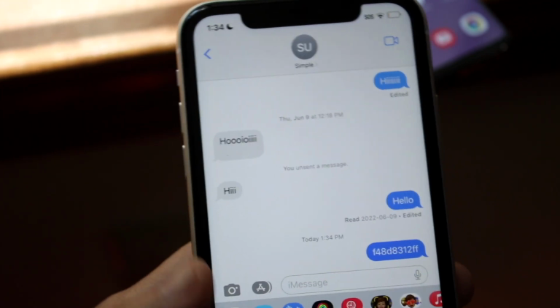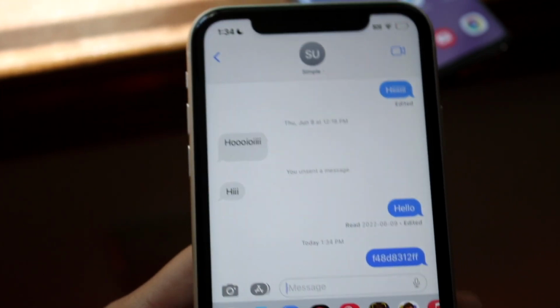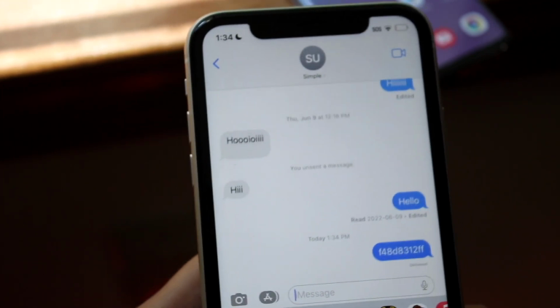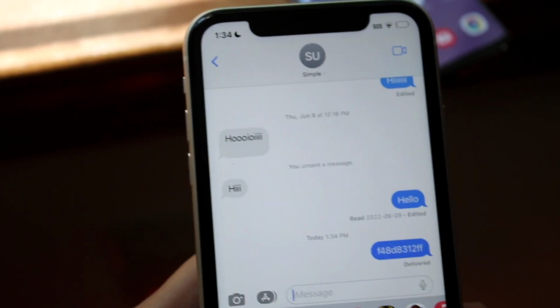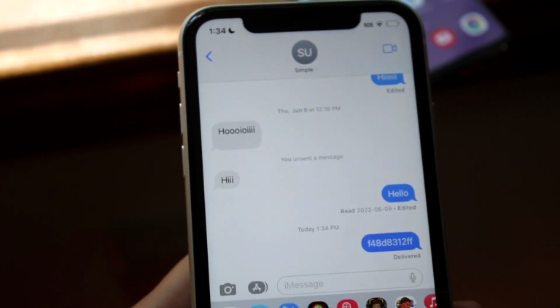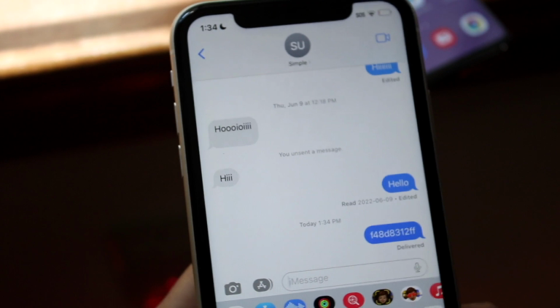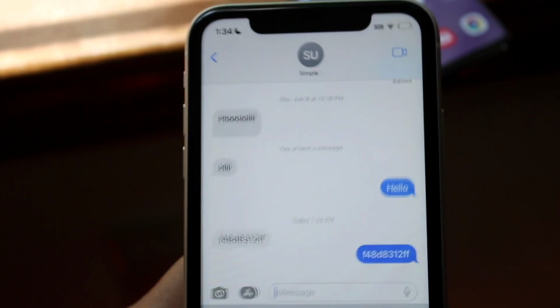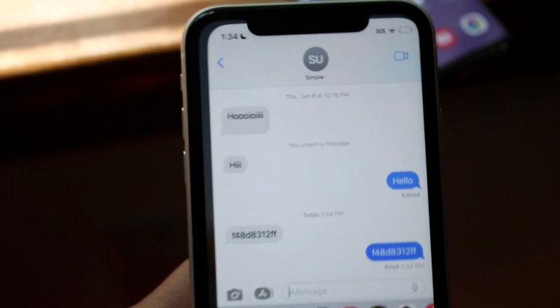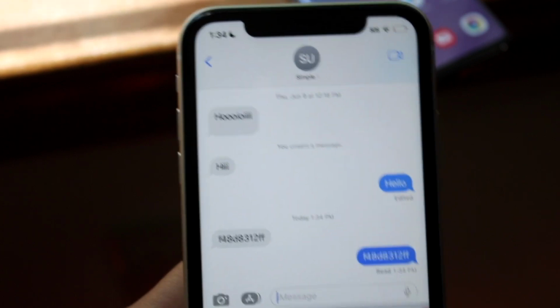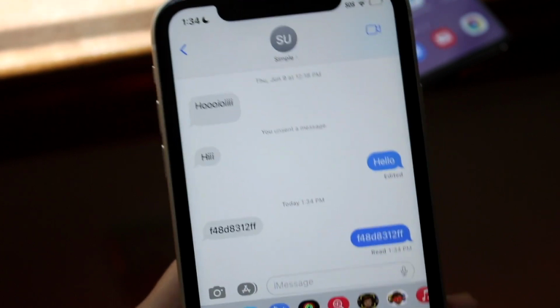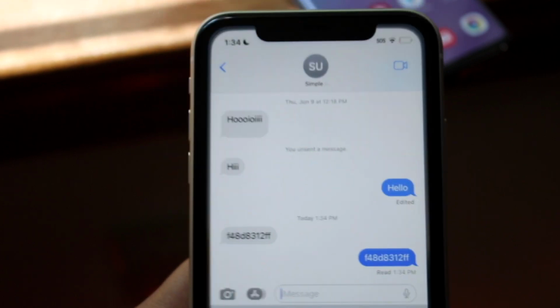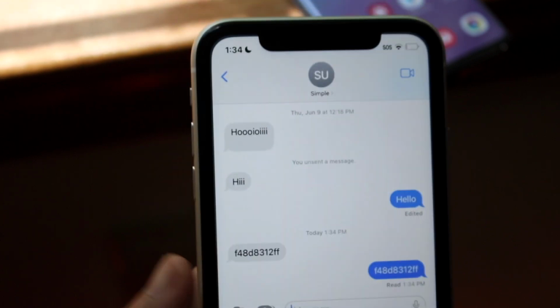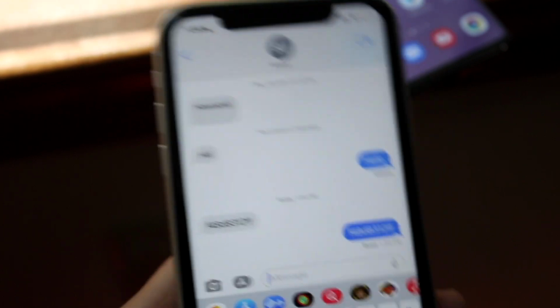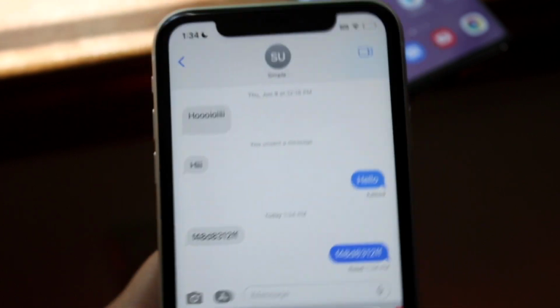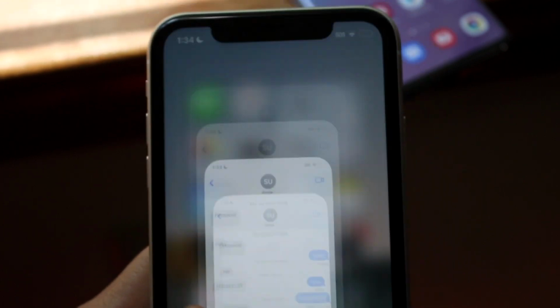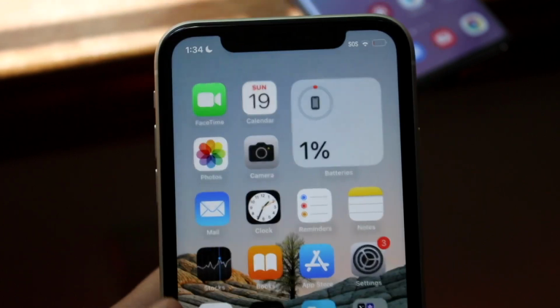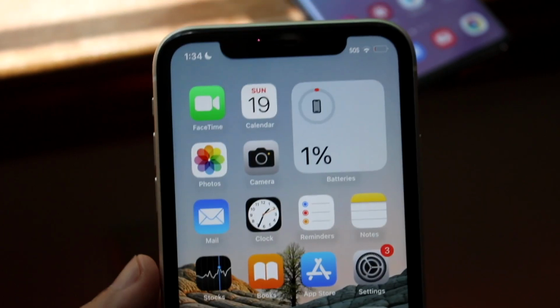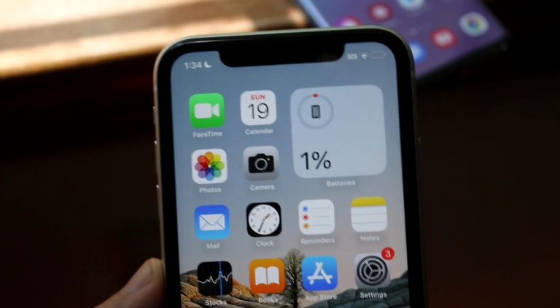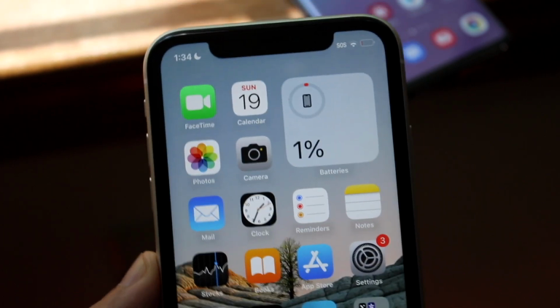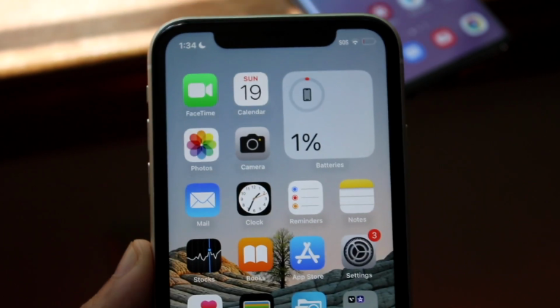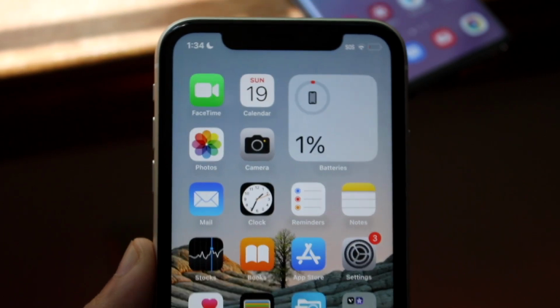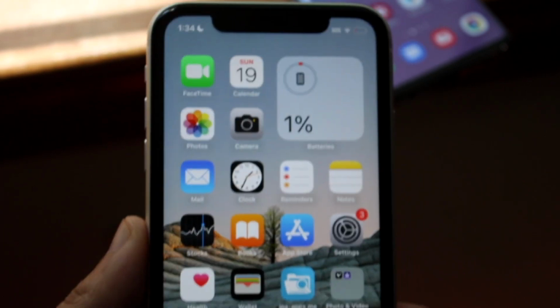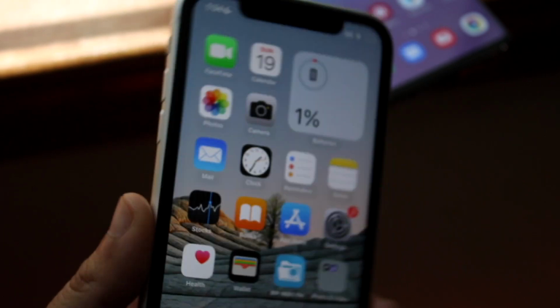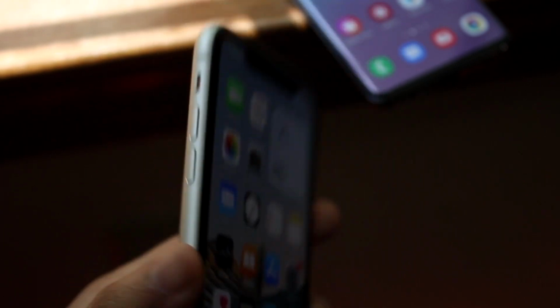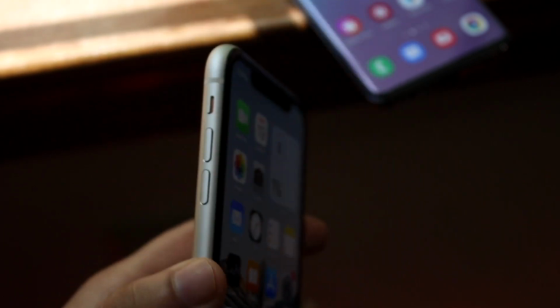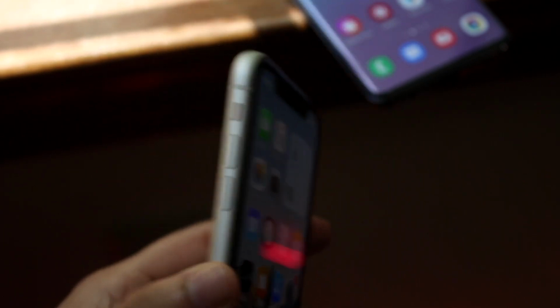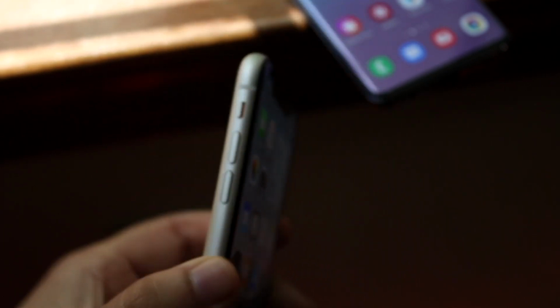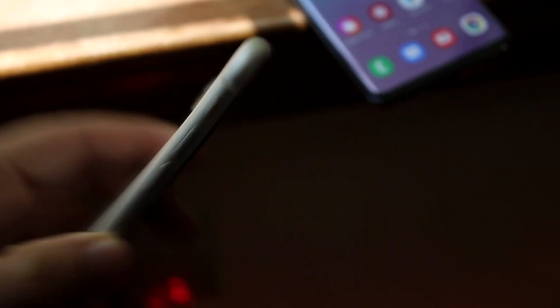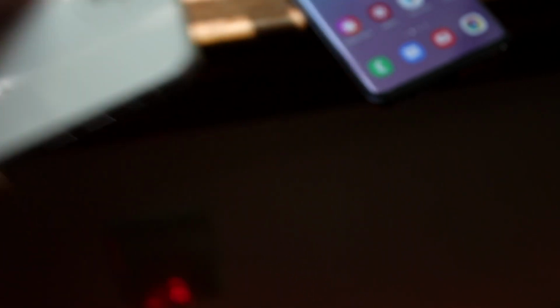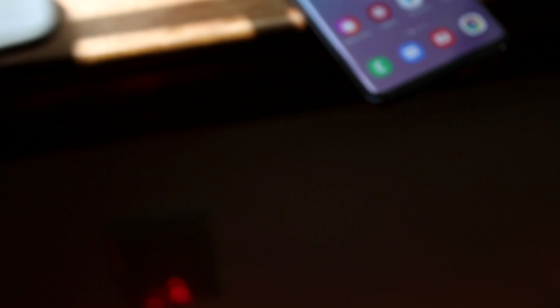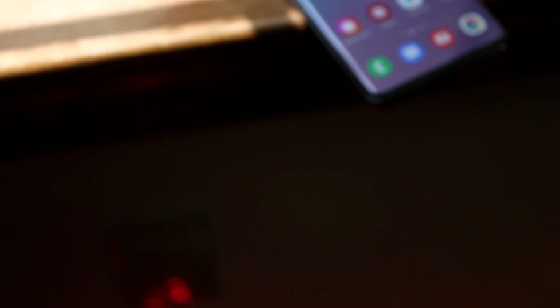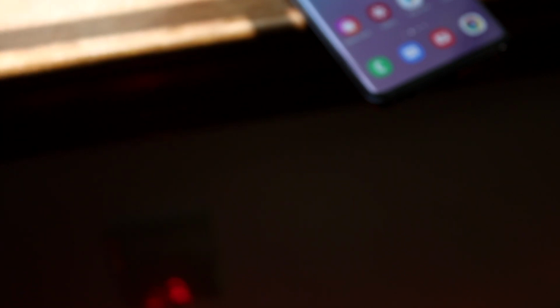You can snap drop the Android user the password, or you can just text them the passcode. Just send them the passcode like that, and that's all you have to do. They'll now have the Wi-Fi passcode and can copy and paste it. That's pretty much how to do it.